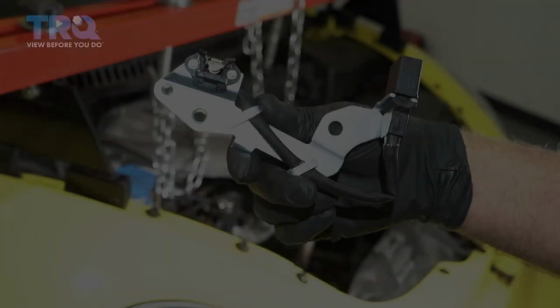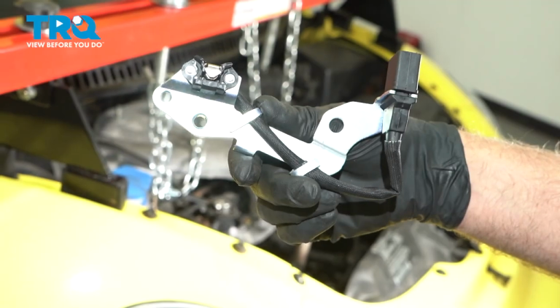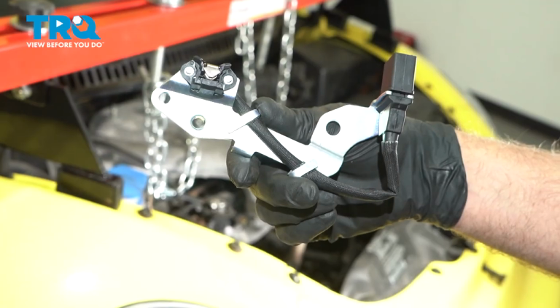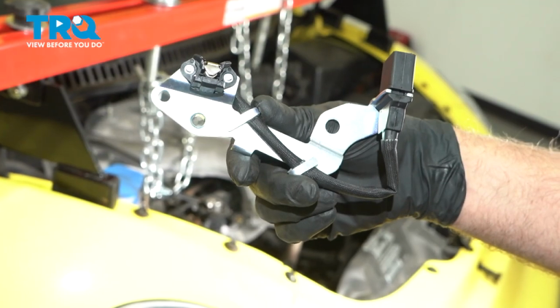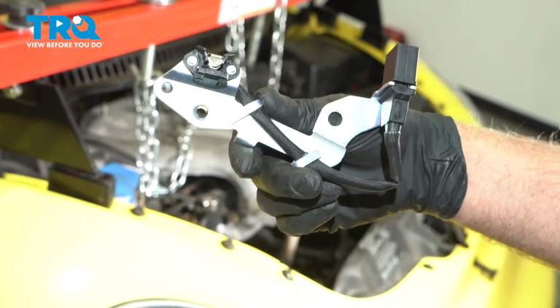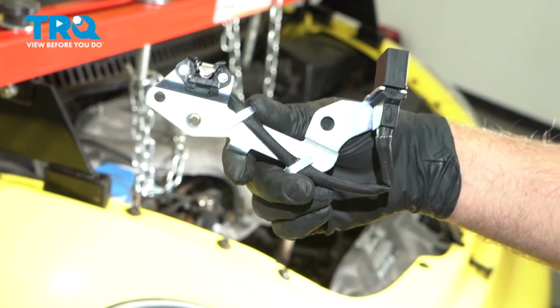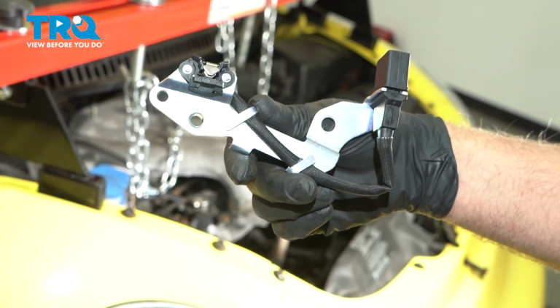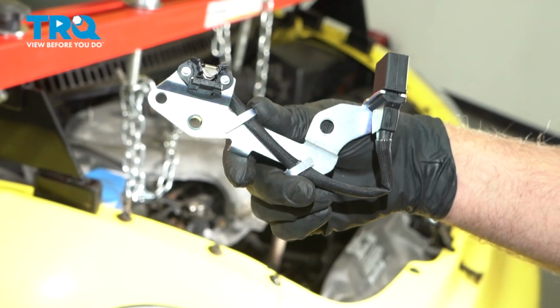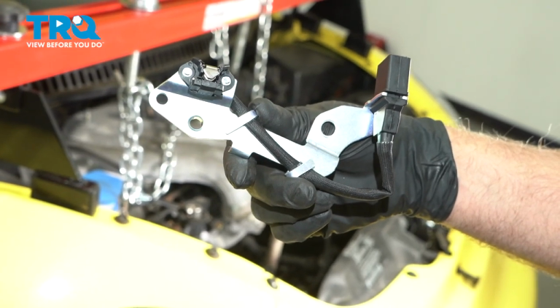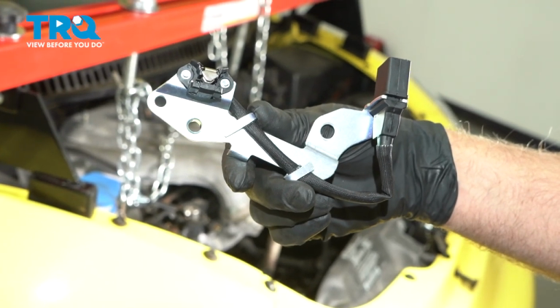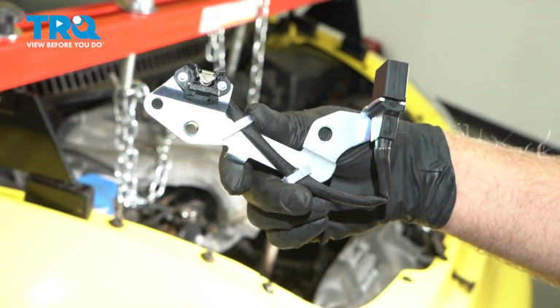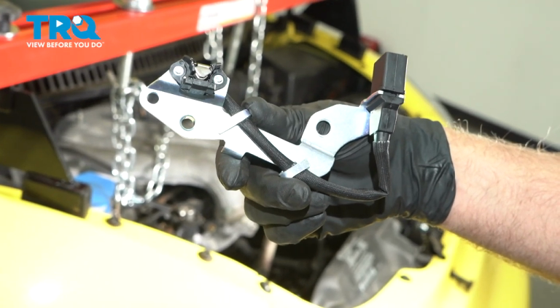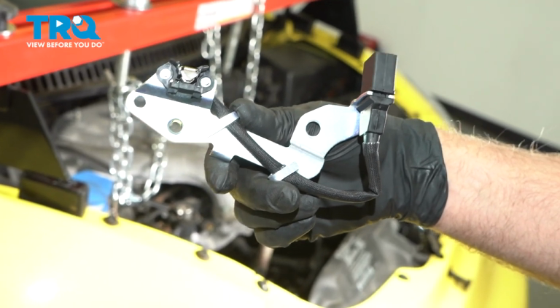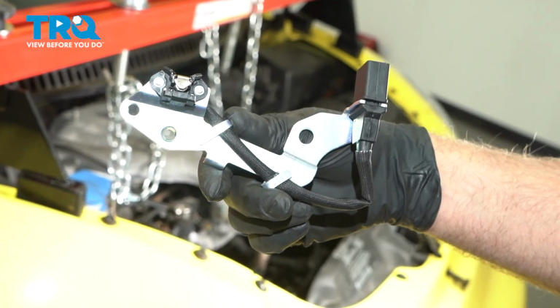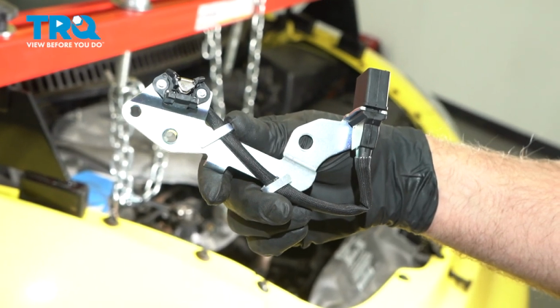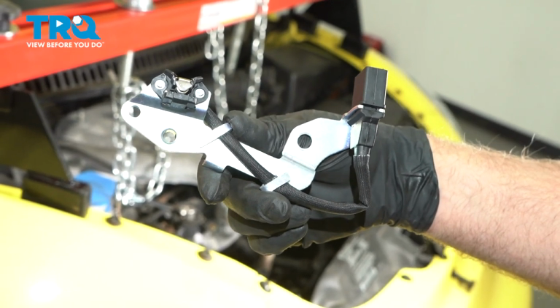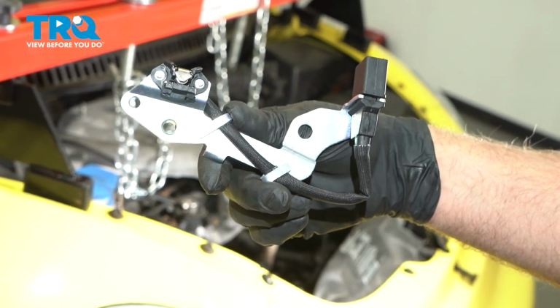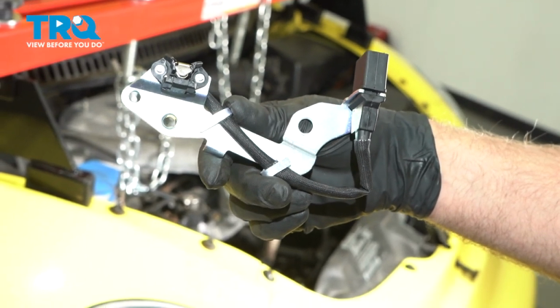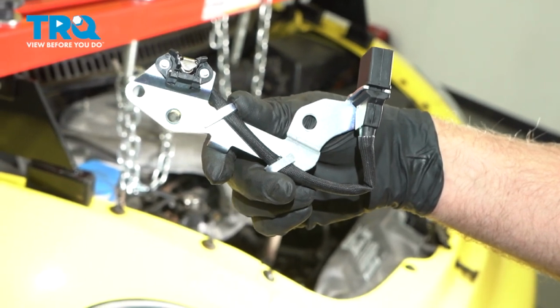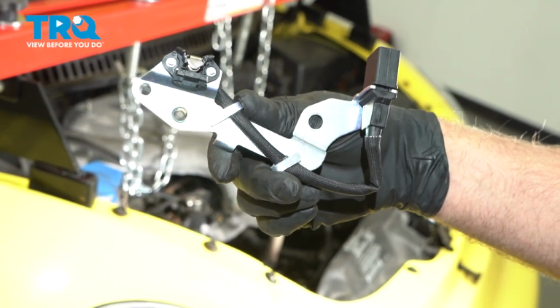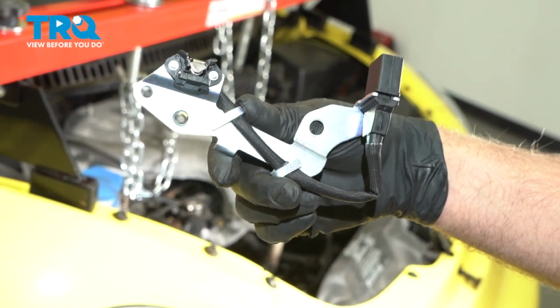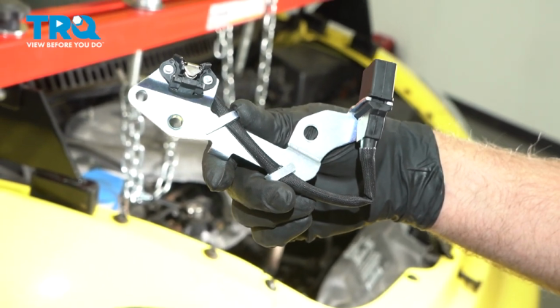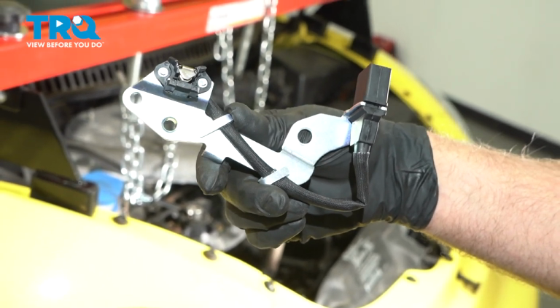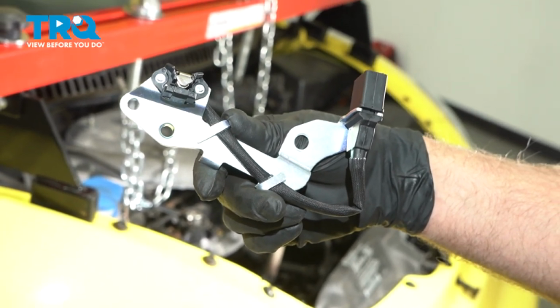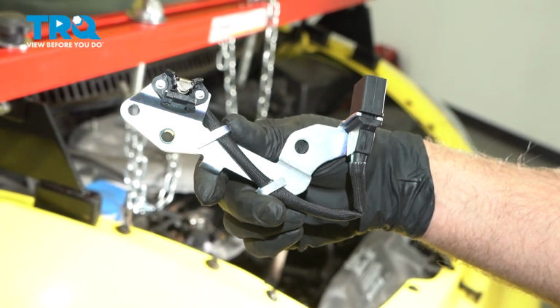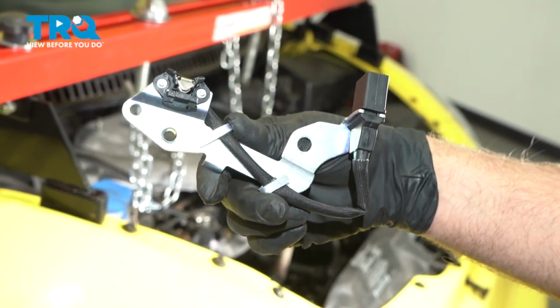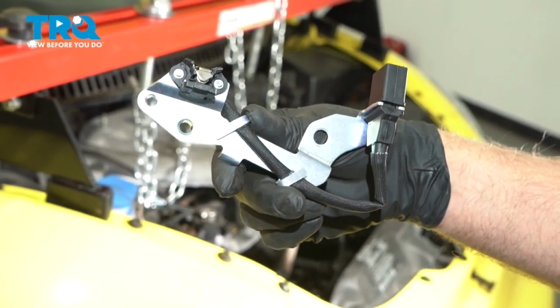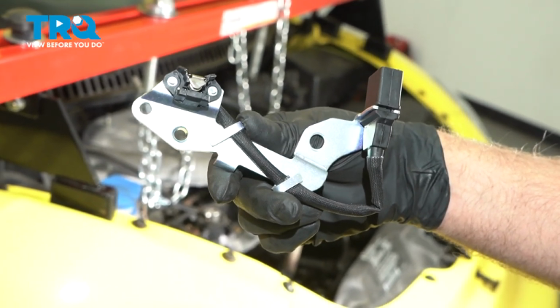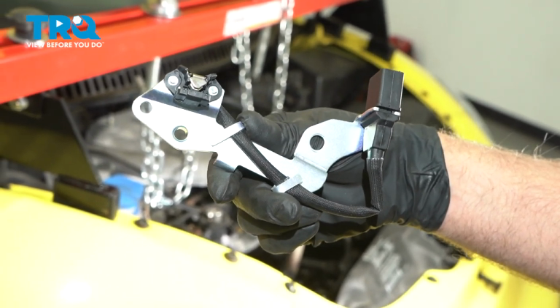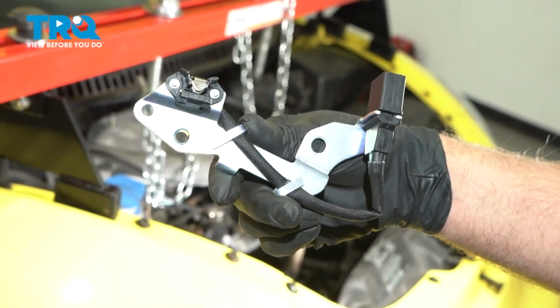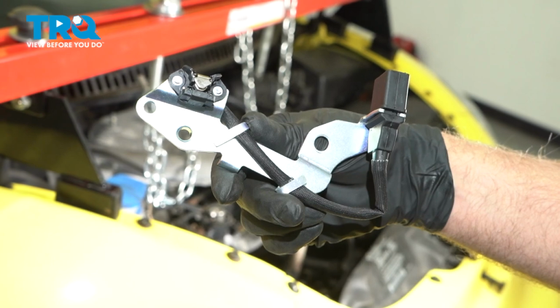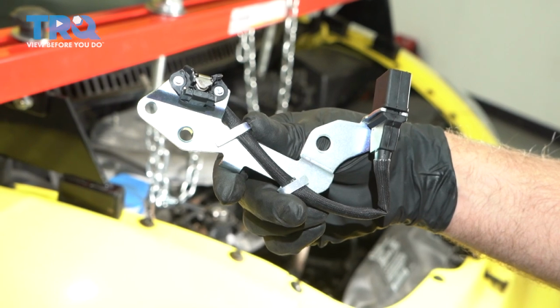In this video, I'm gonna show you how to replace the cam sensor on this Volkswagen Beetle. Let's get into it.